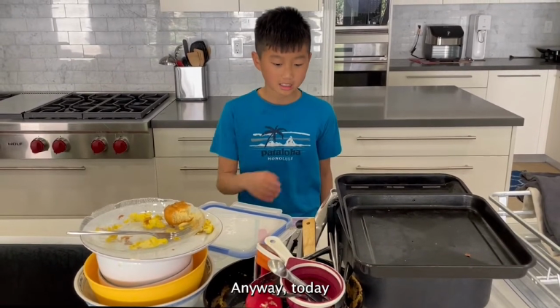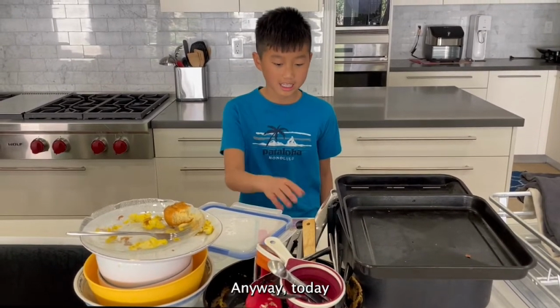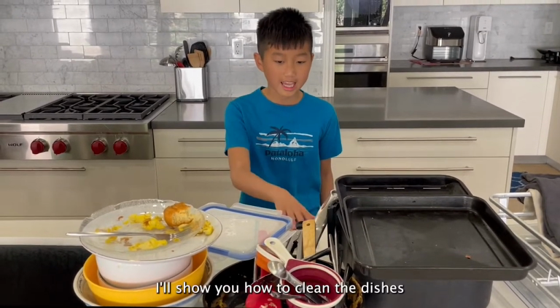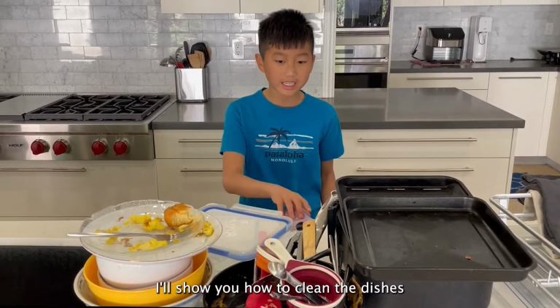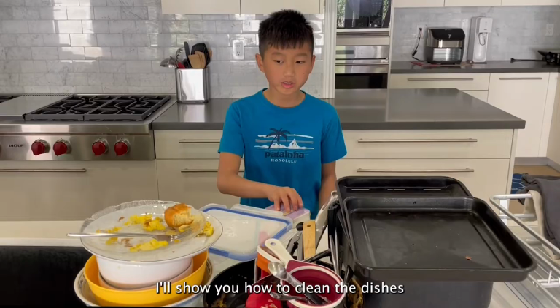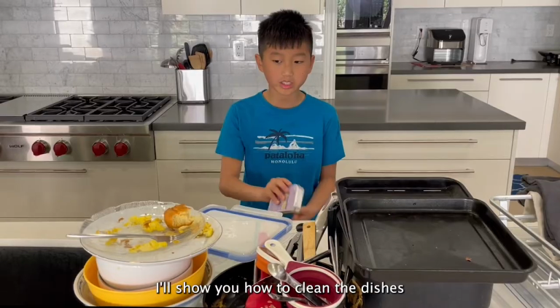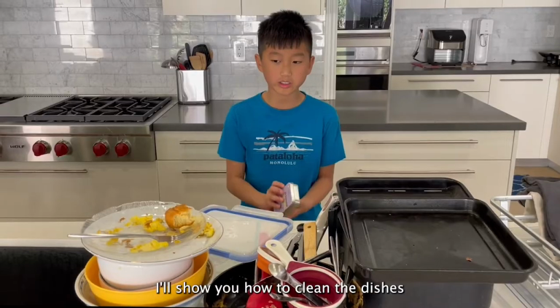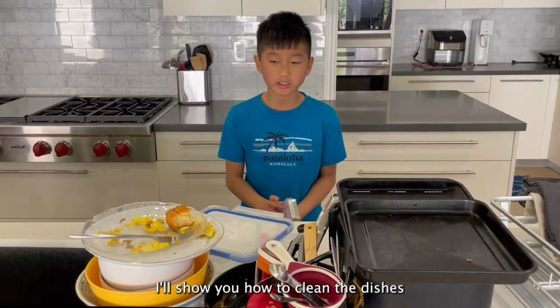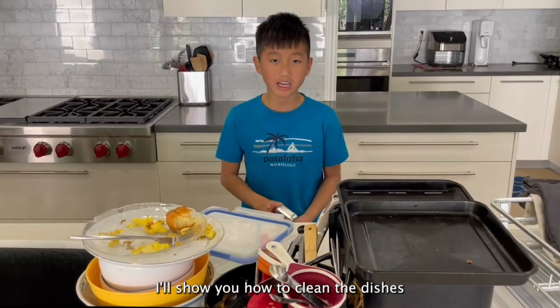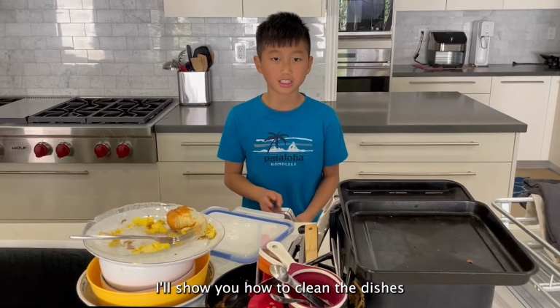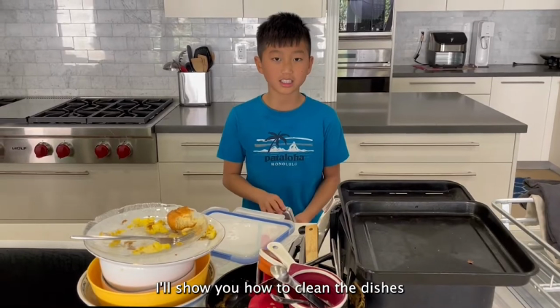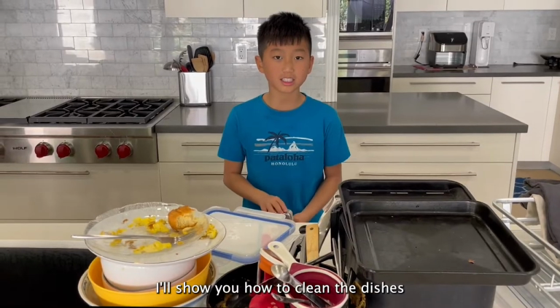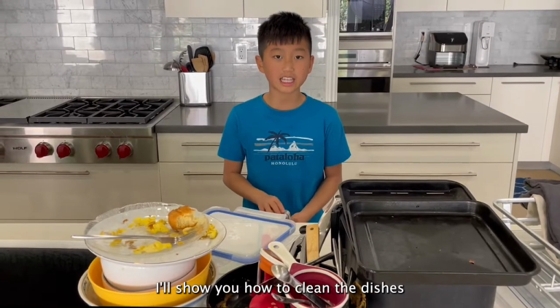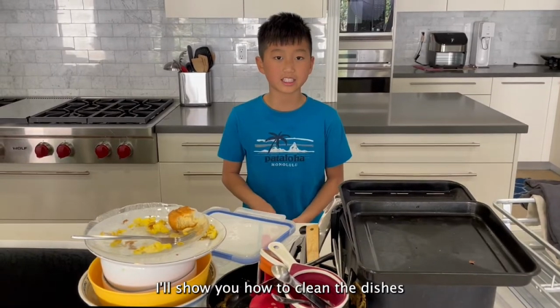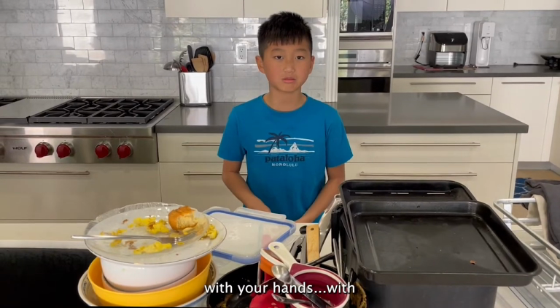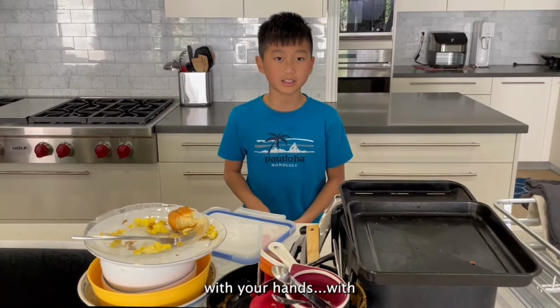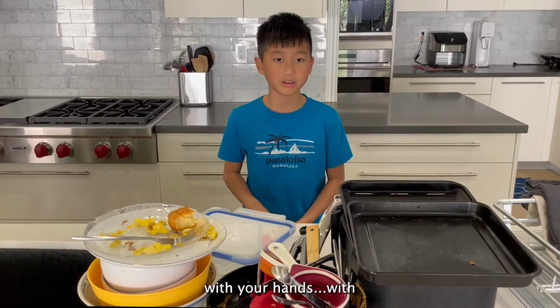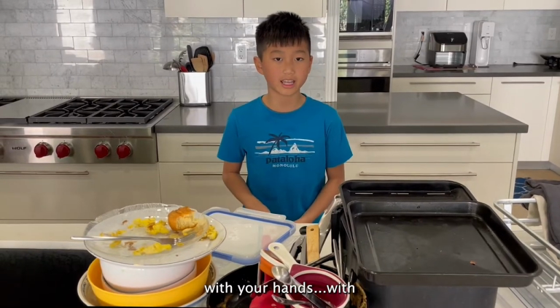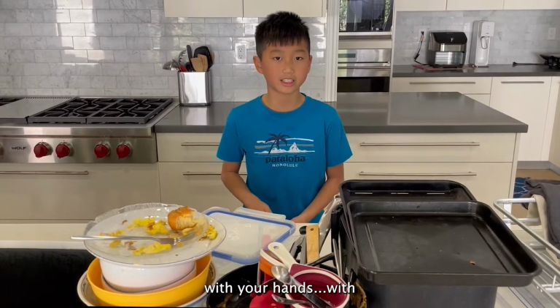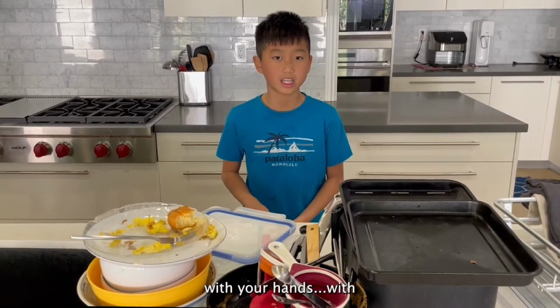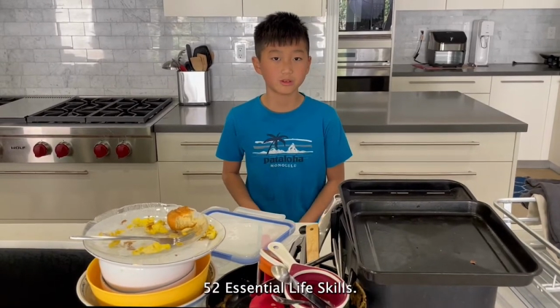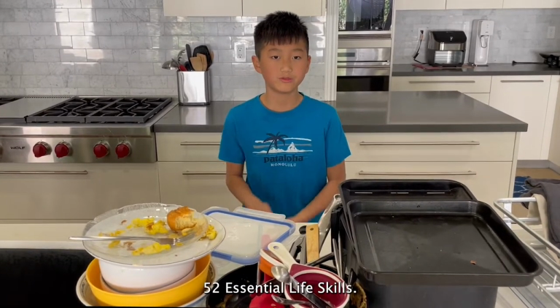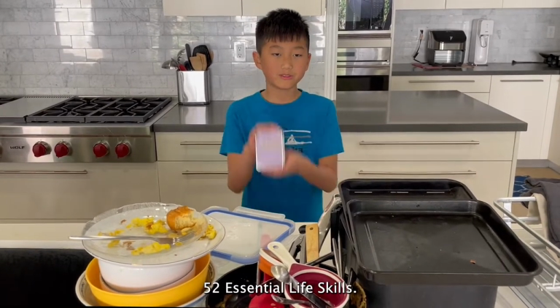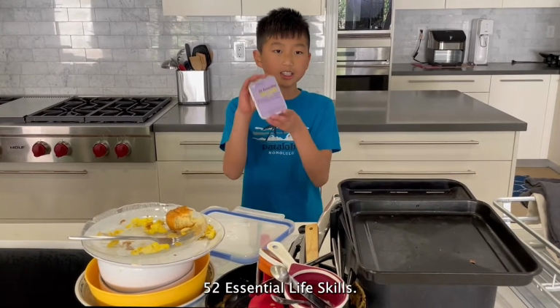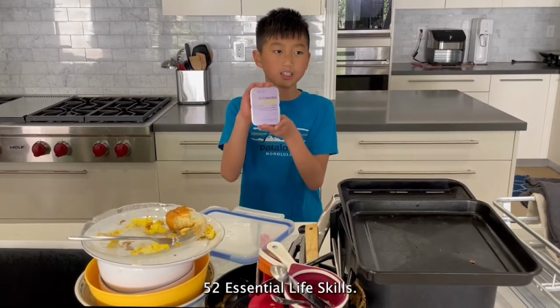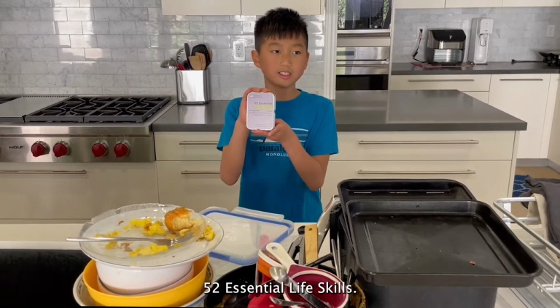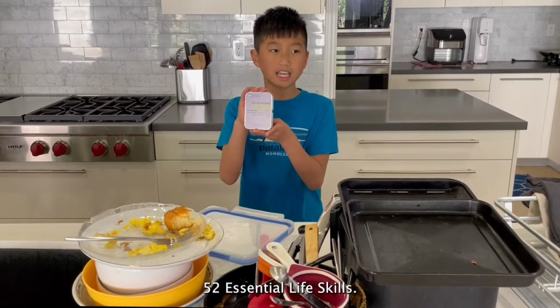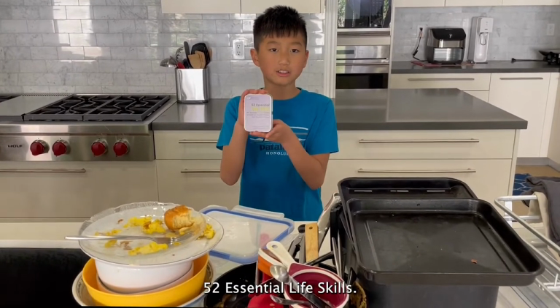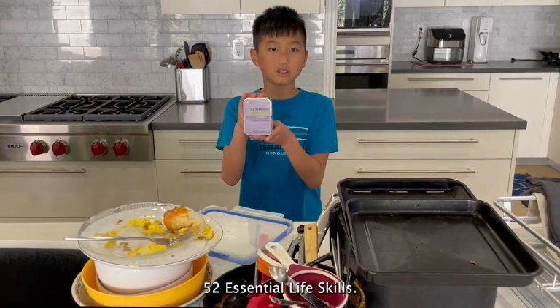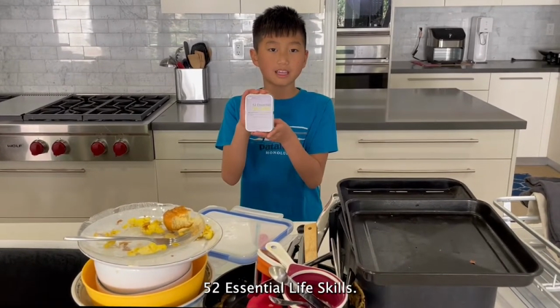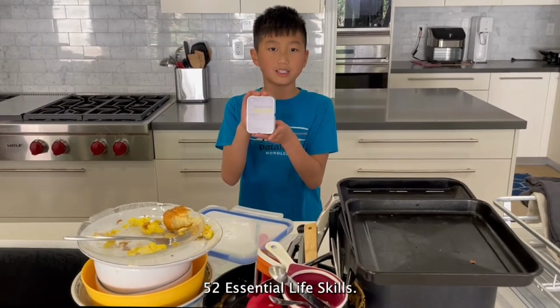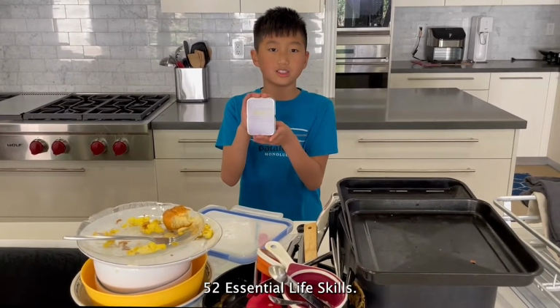Today I will show you how to clean the dishes with your hands with 52 essential life skills.